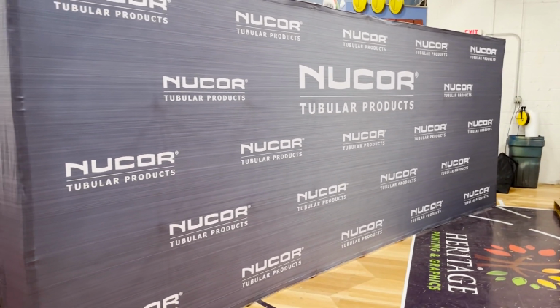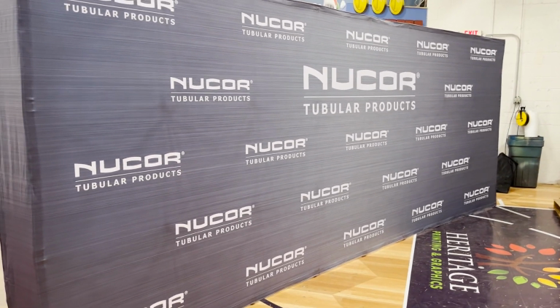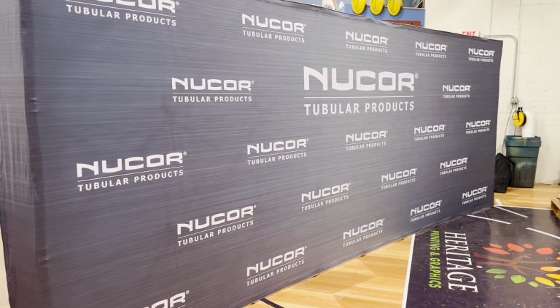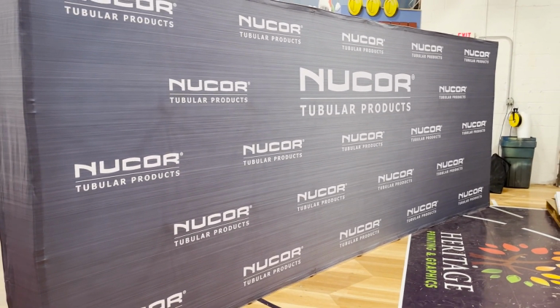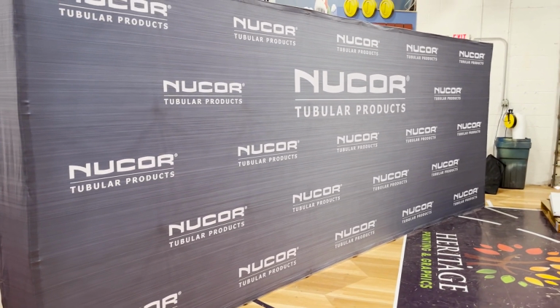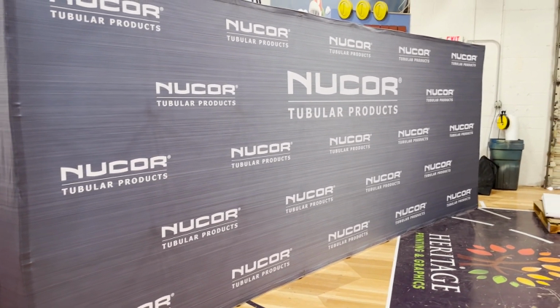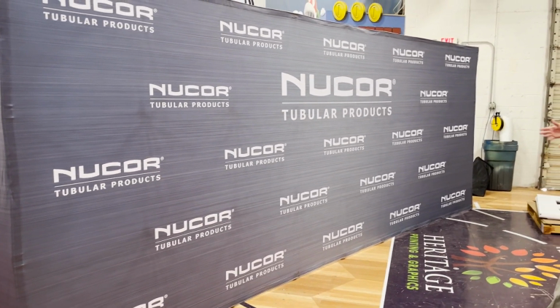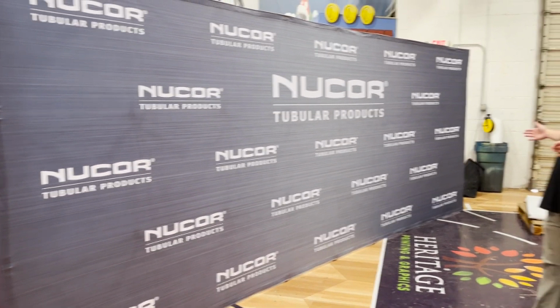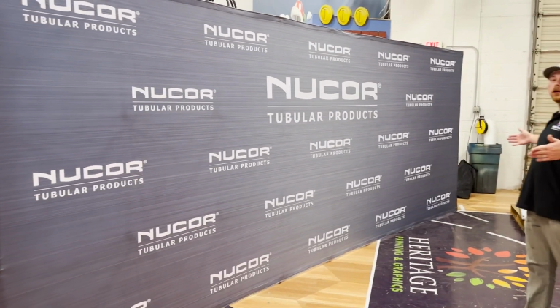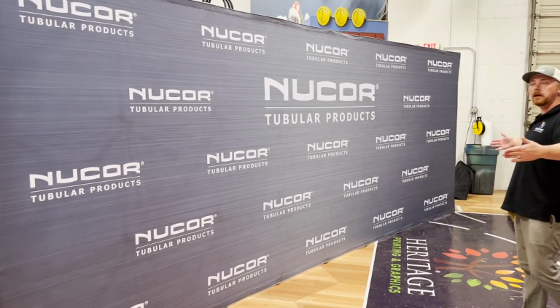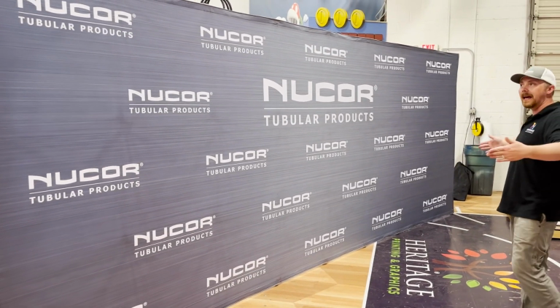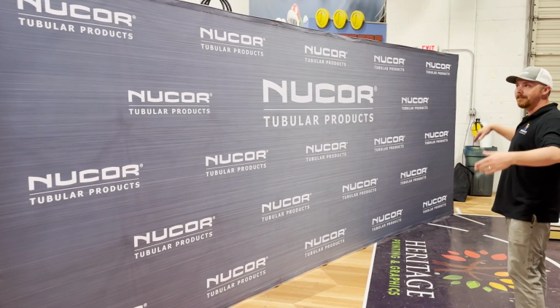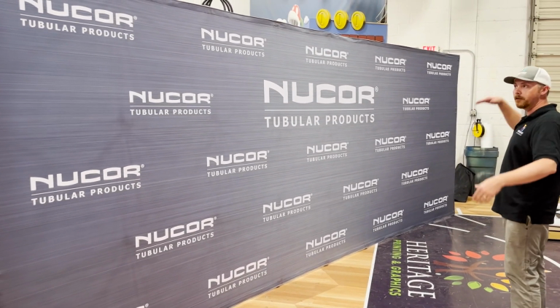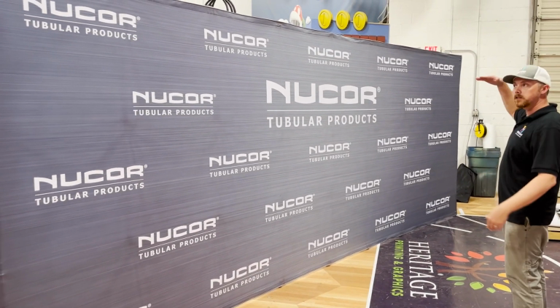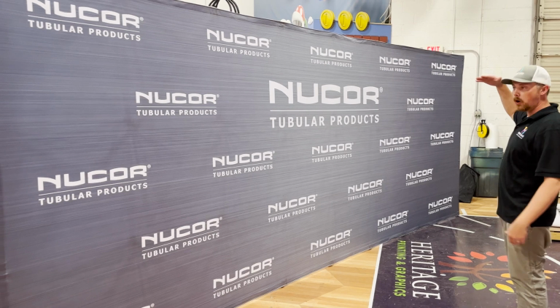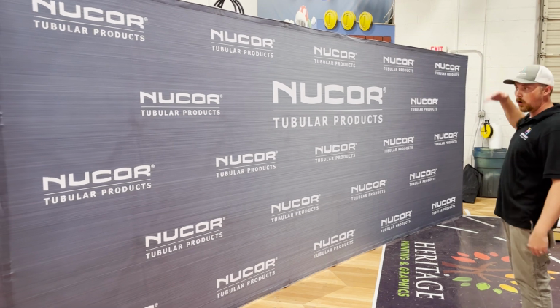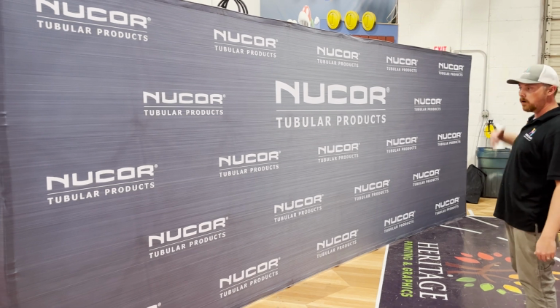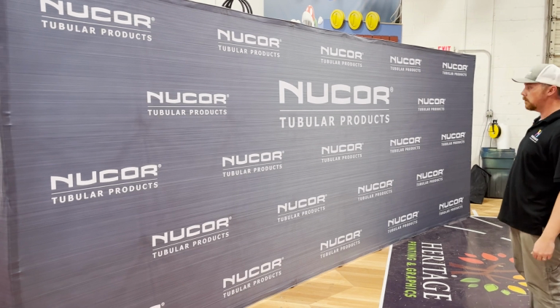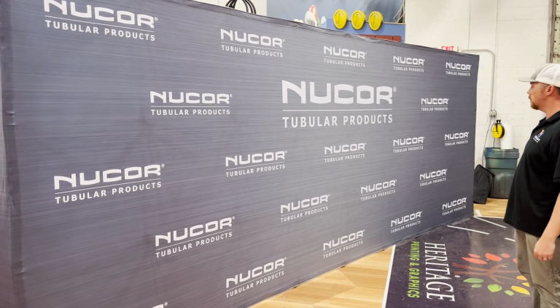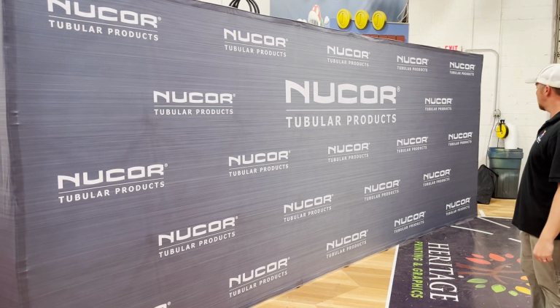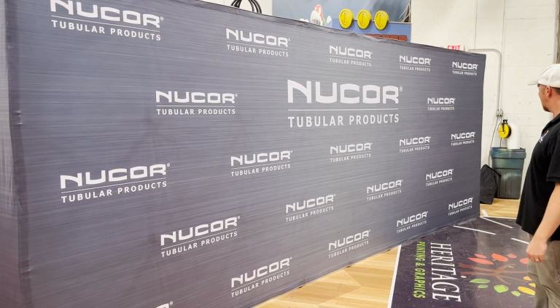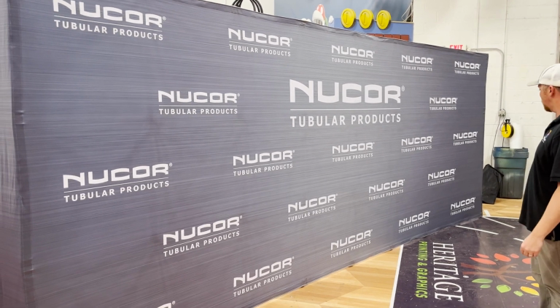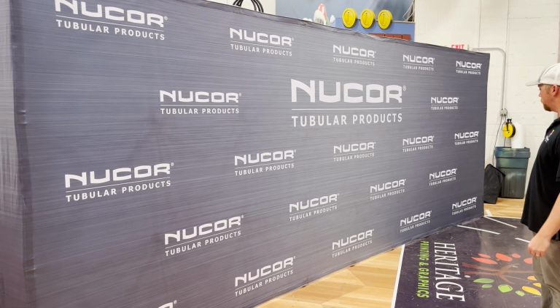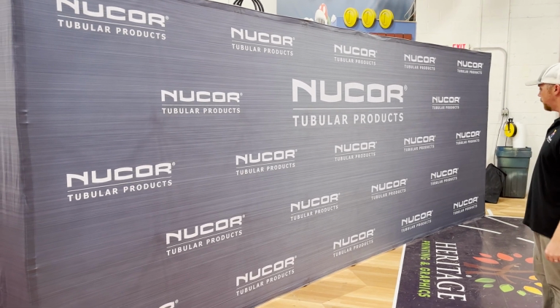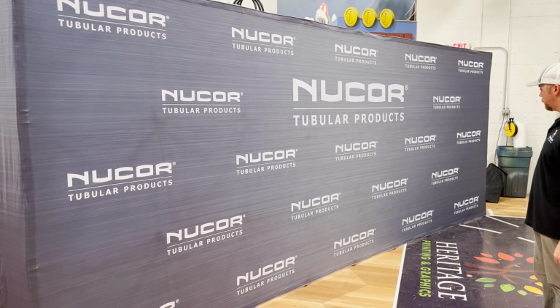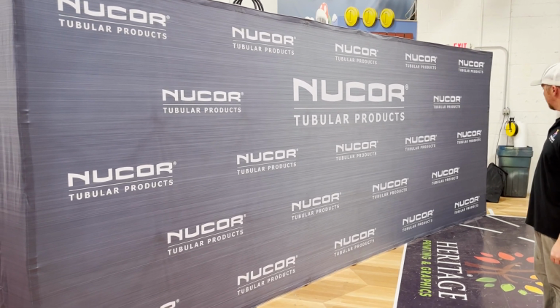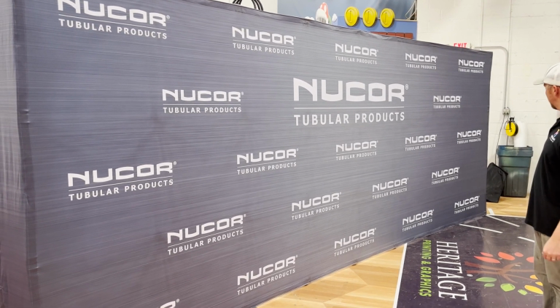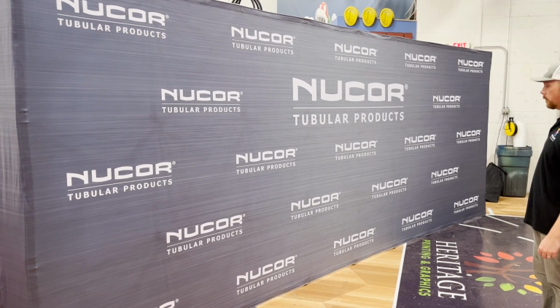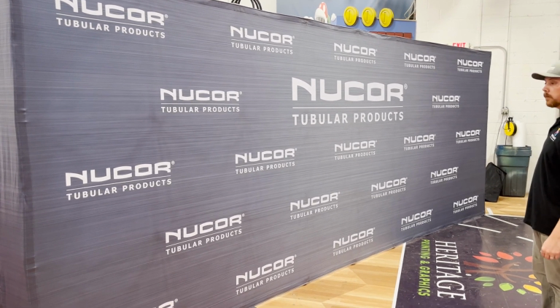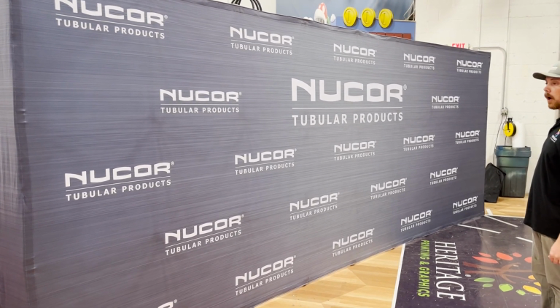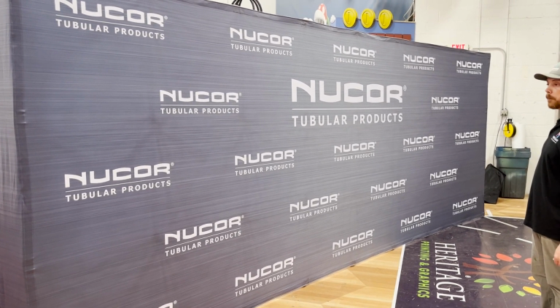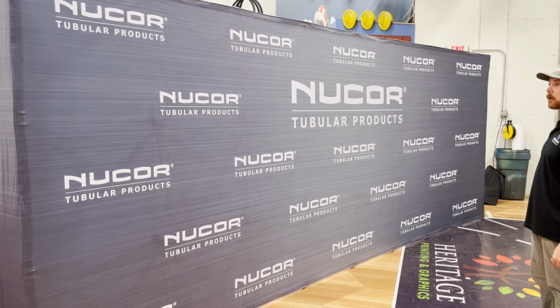This is a 20 foot by 8 foot tall hop-up.